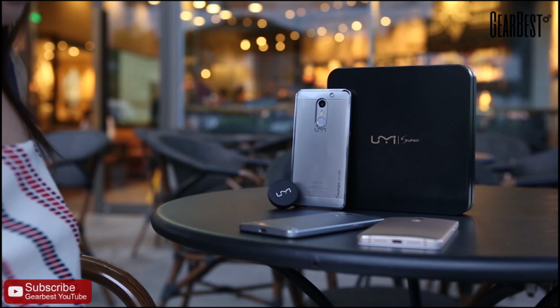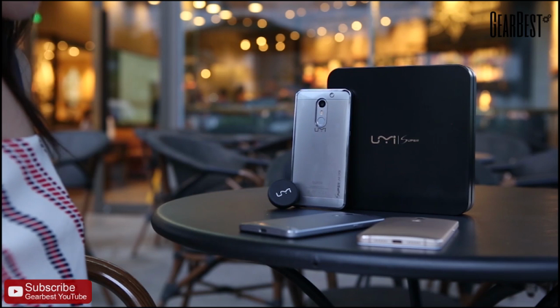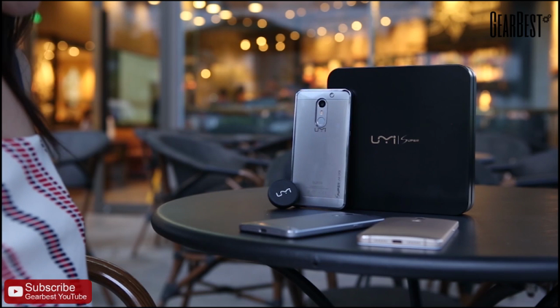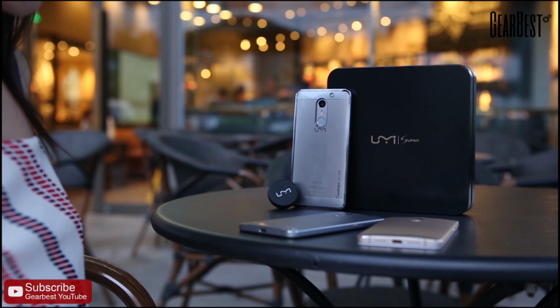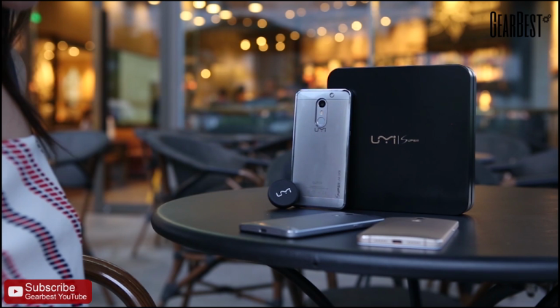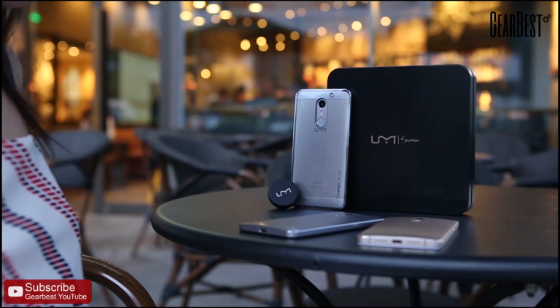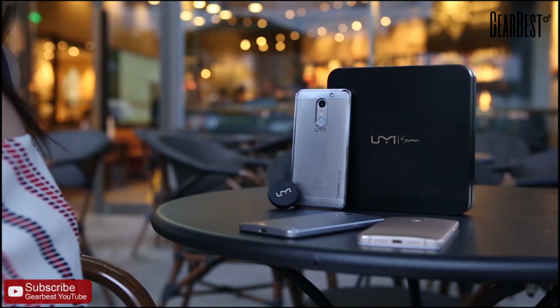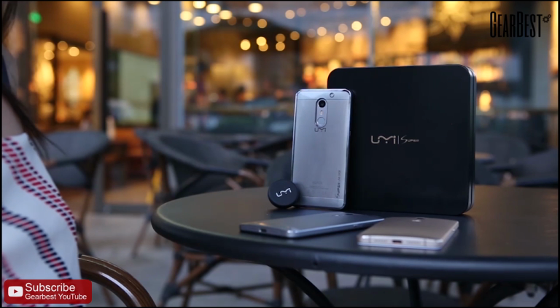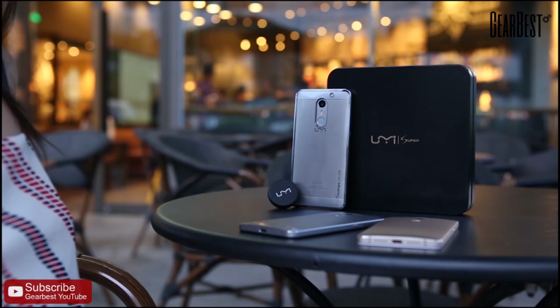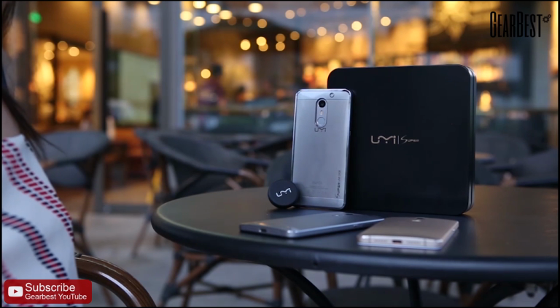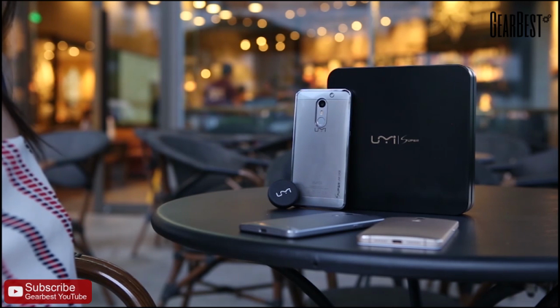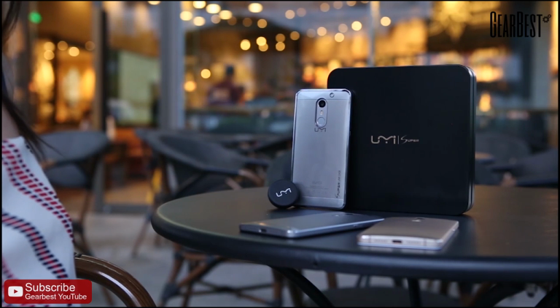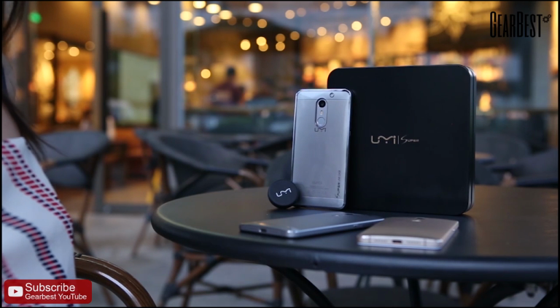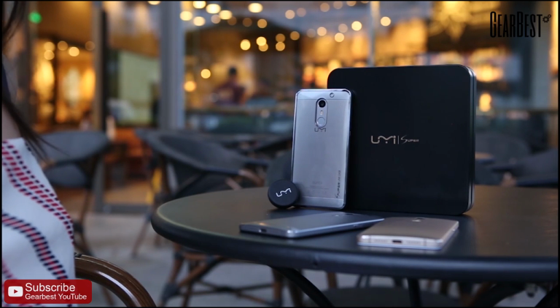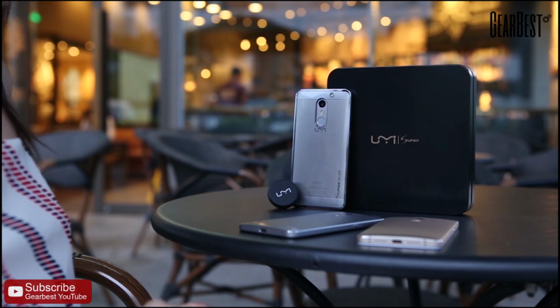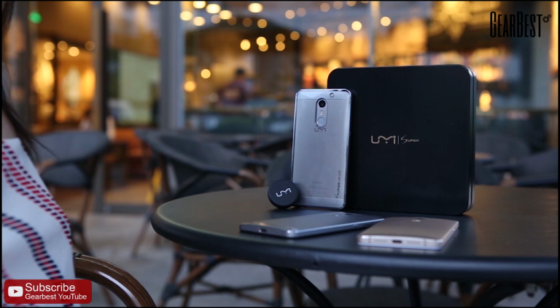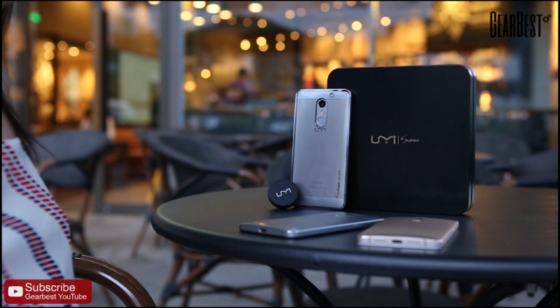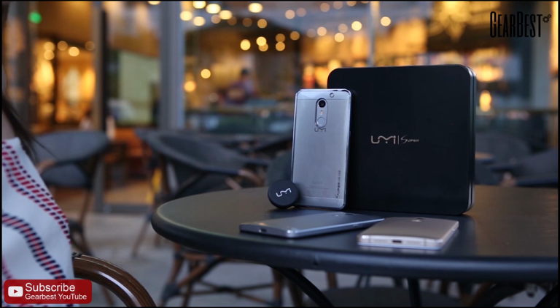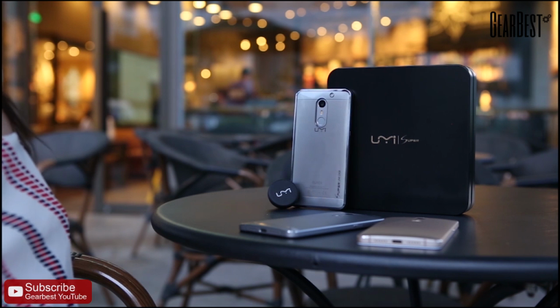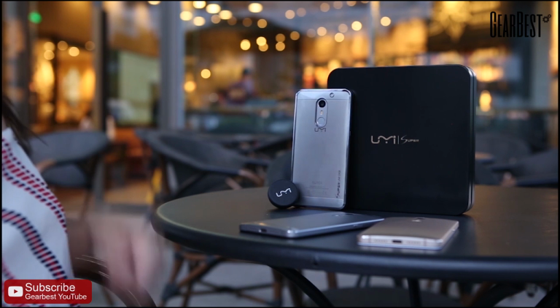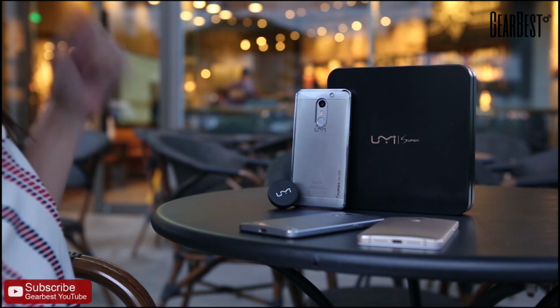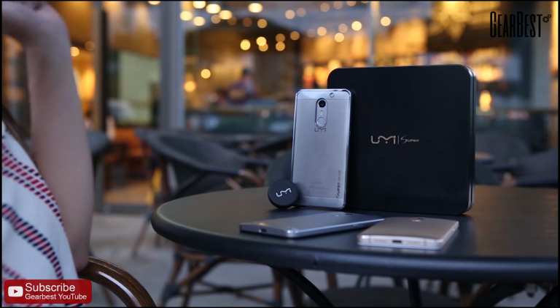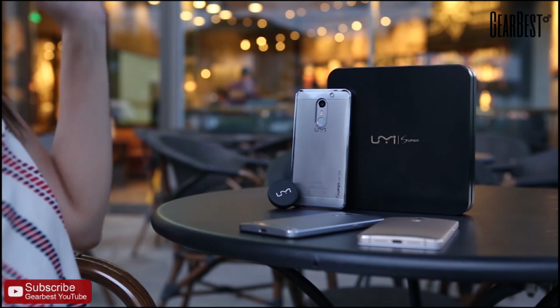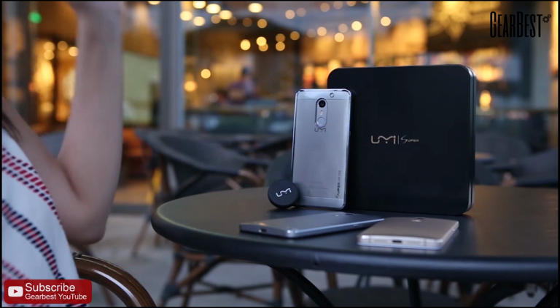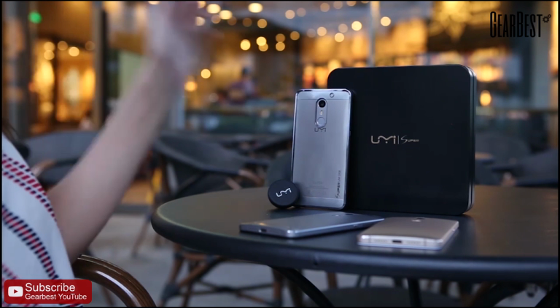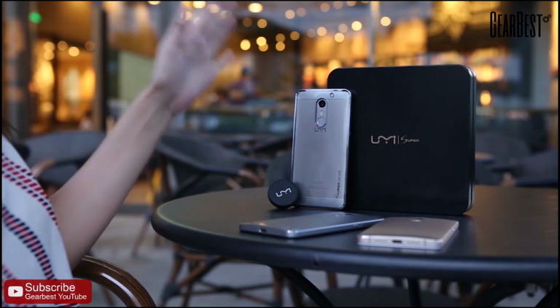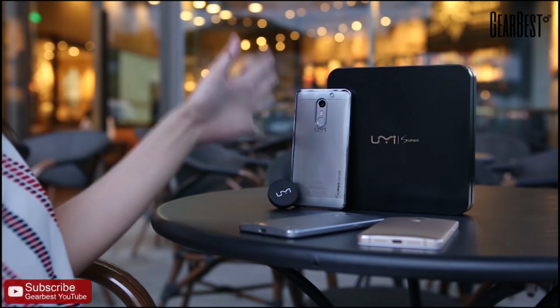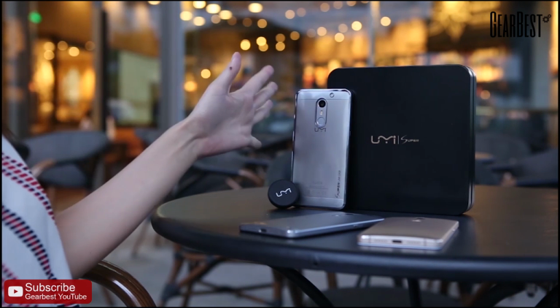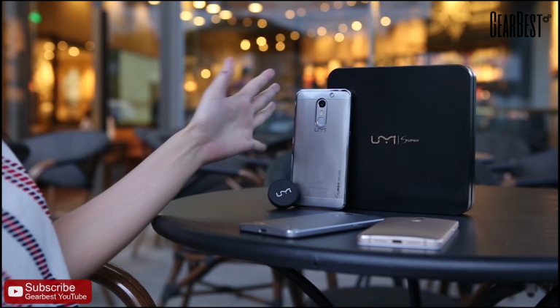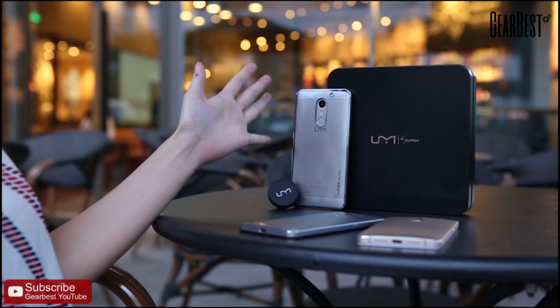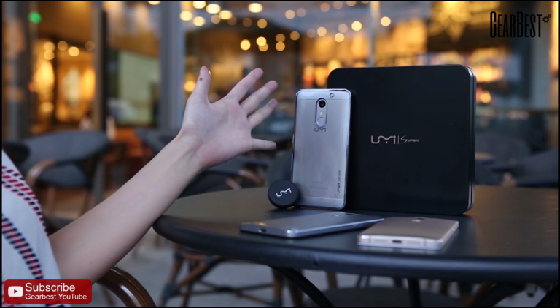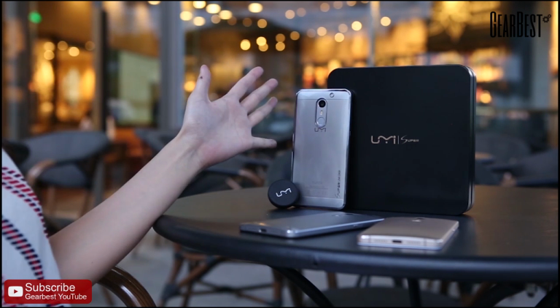Hi everyone! Today I'm going to share my opinion of Yumi Shippo after one month of use.